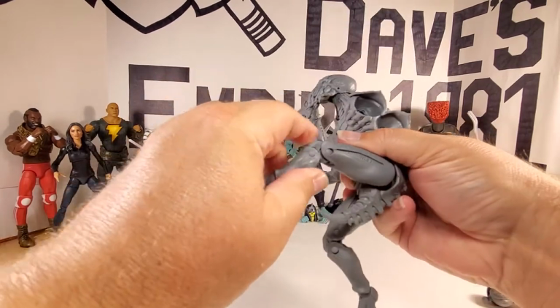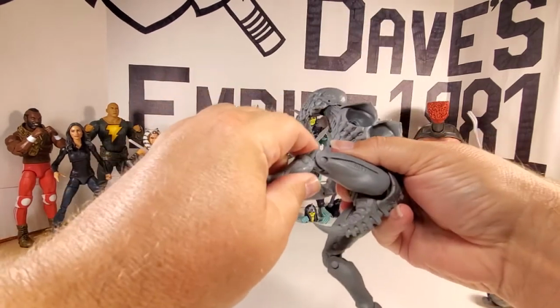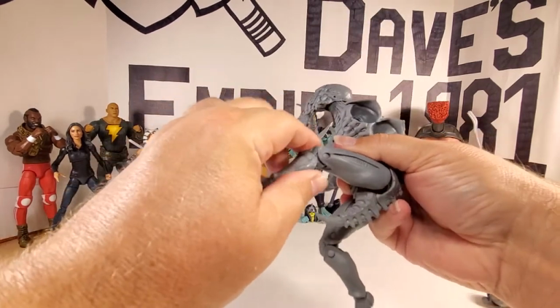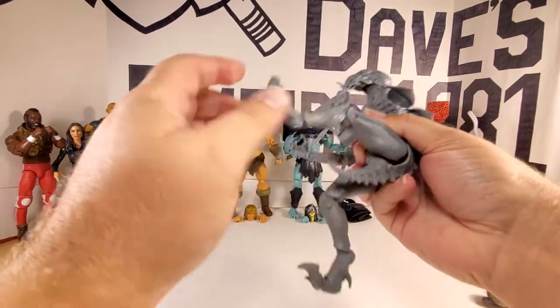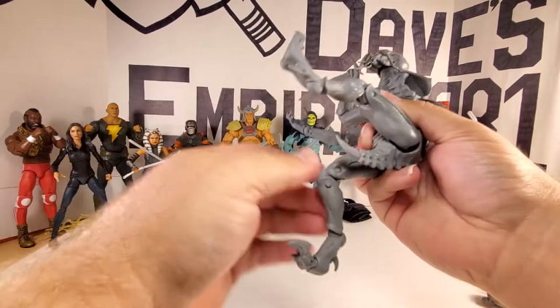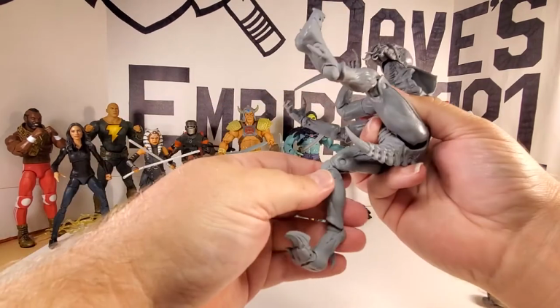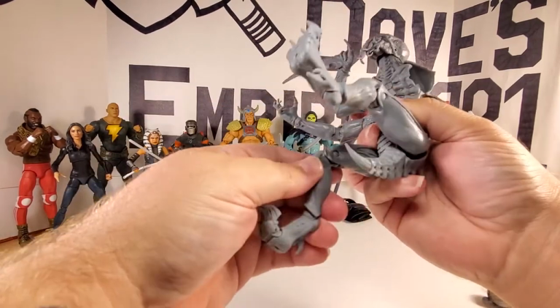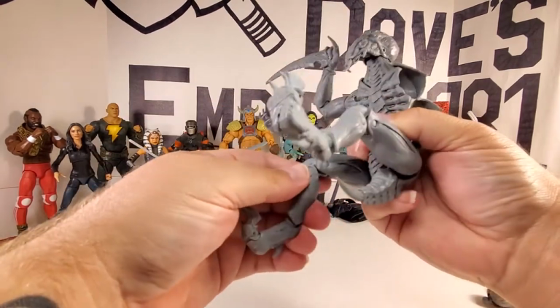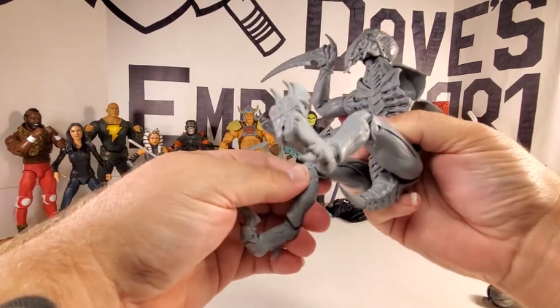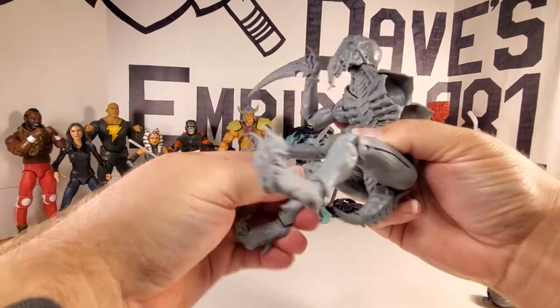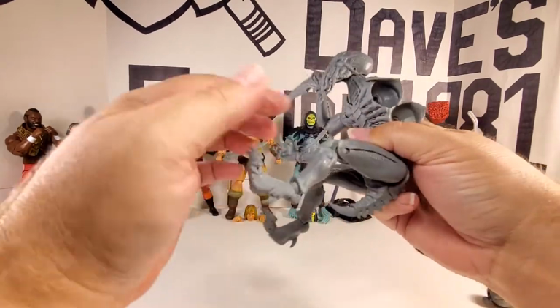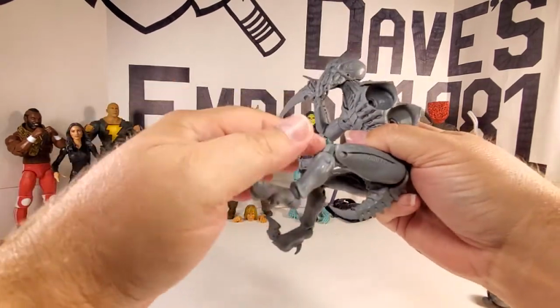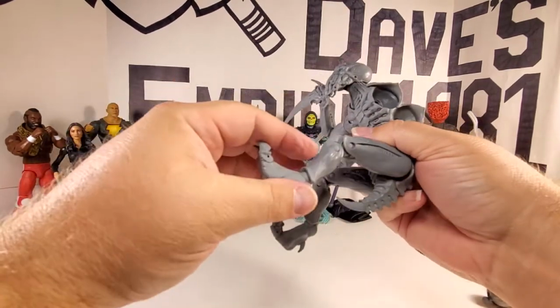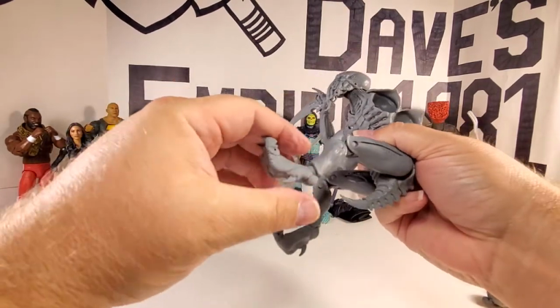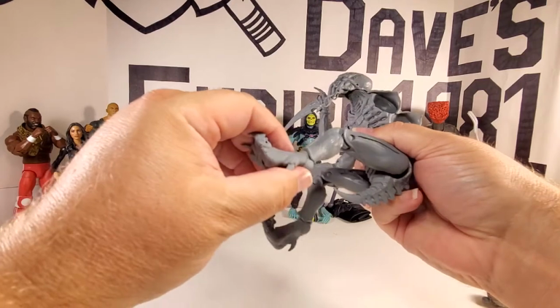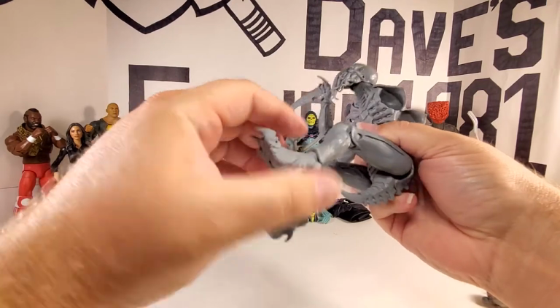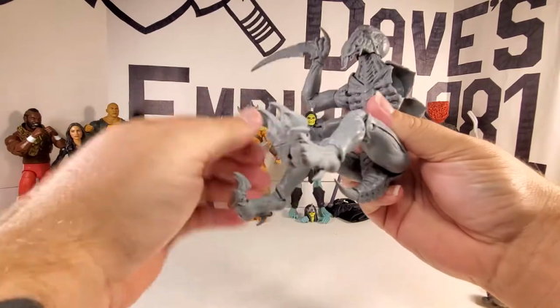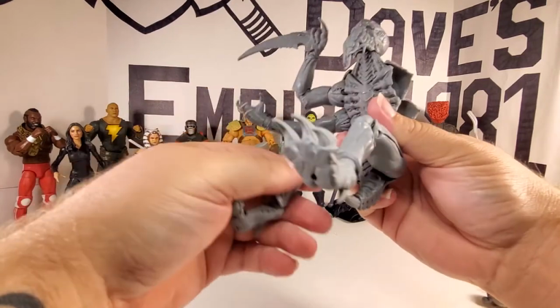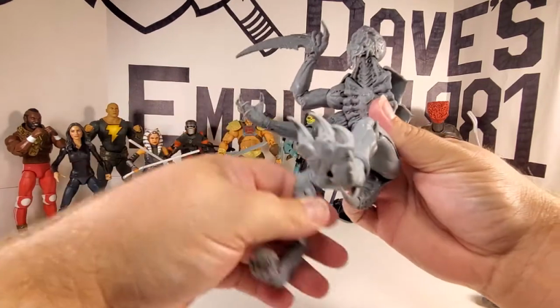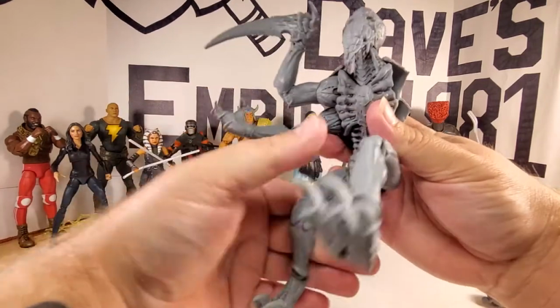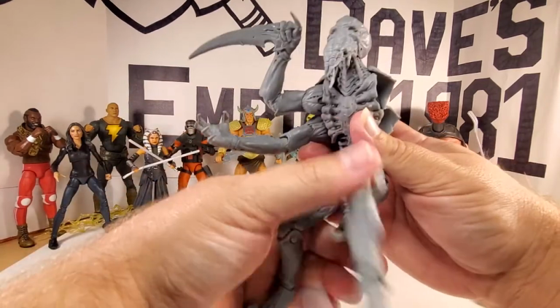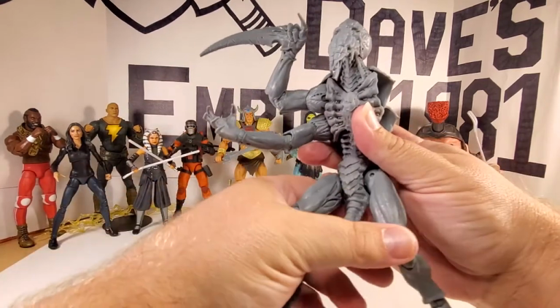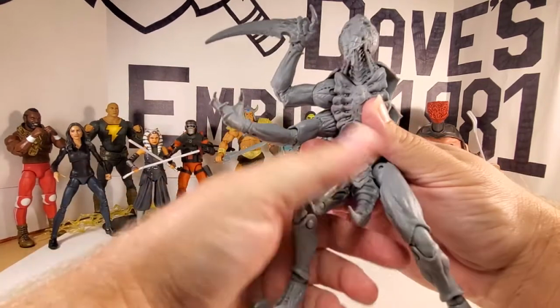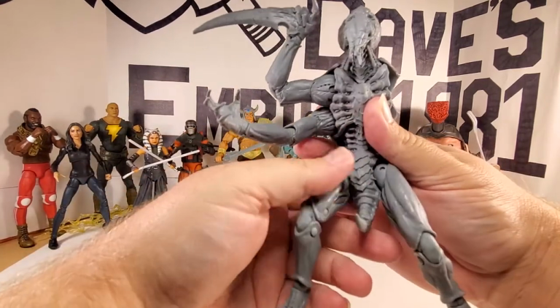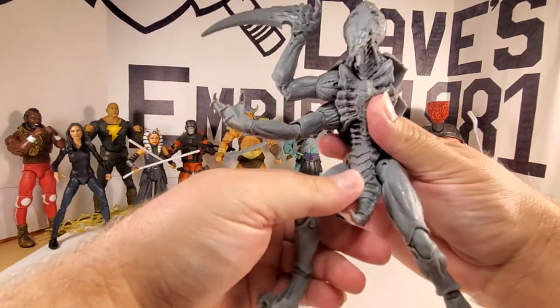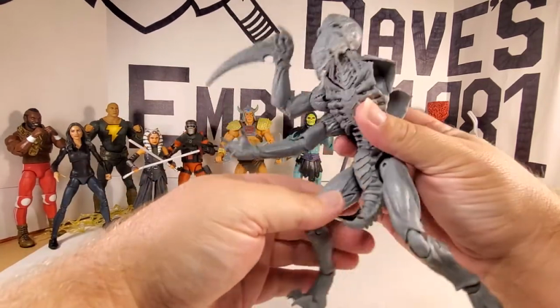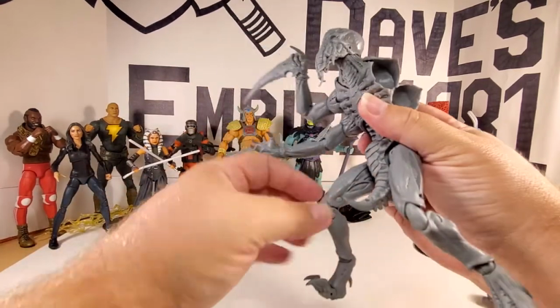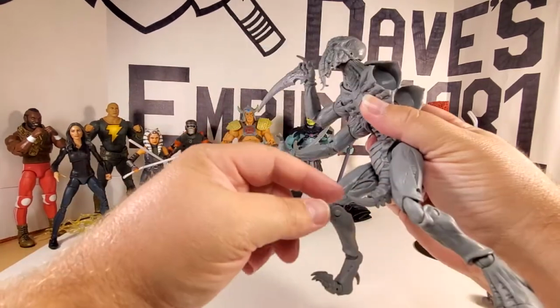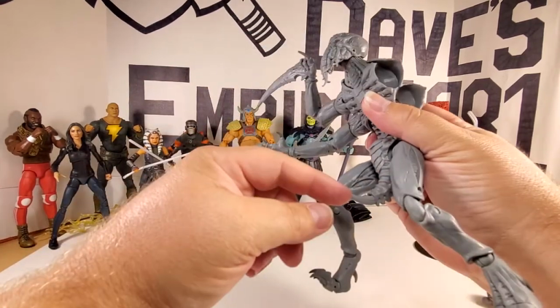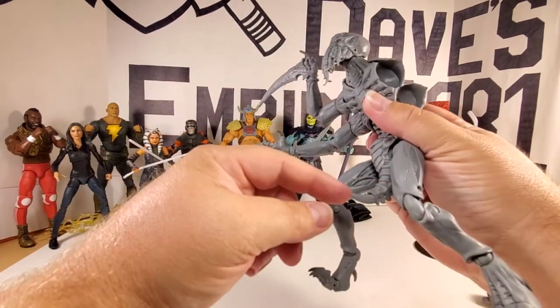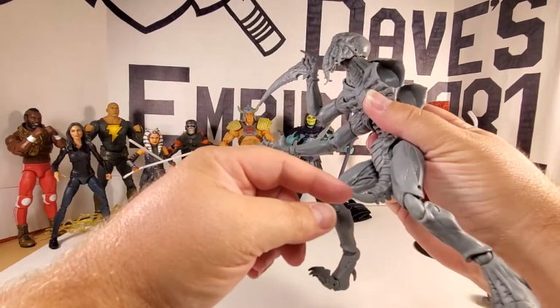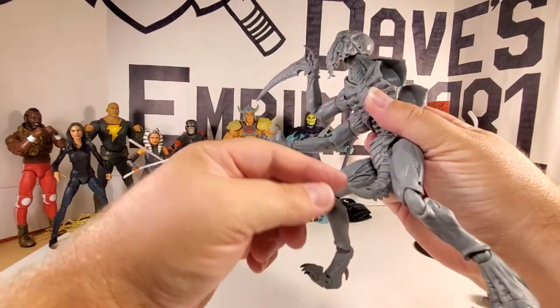The knee joints only extend out that straight — it almost looks like a wang.